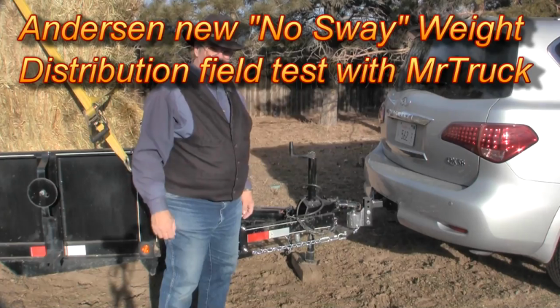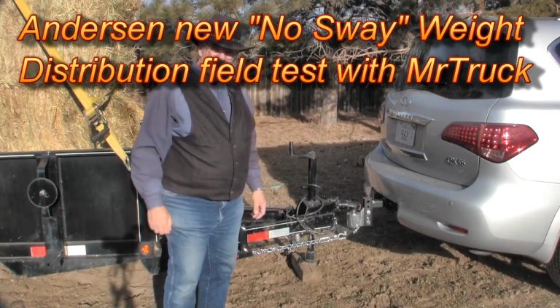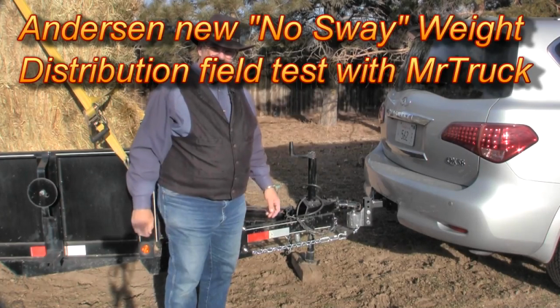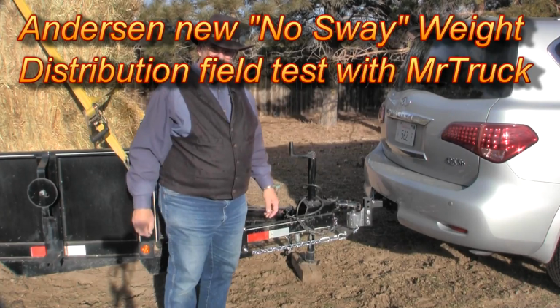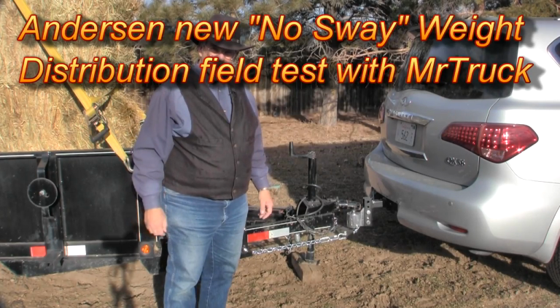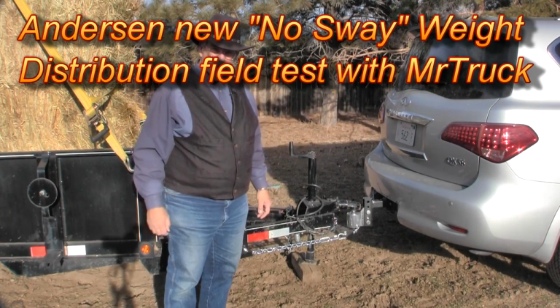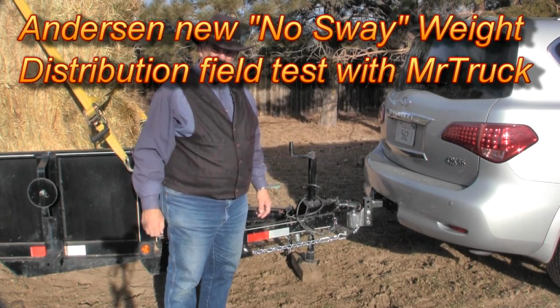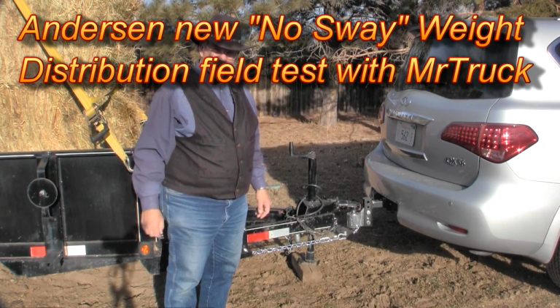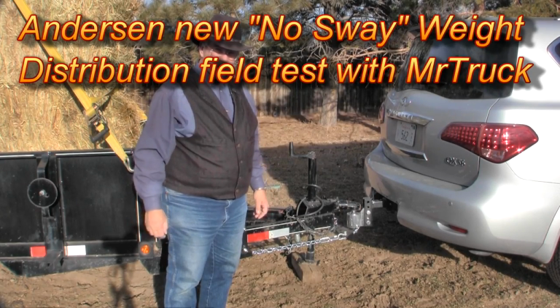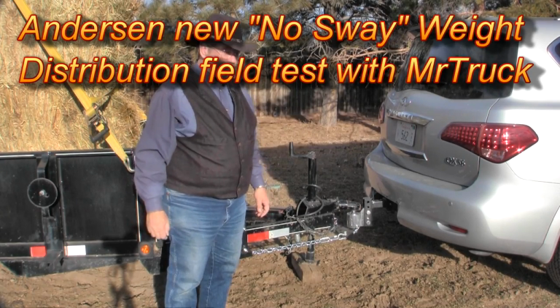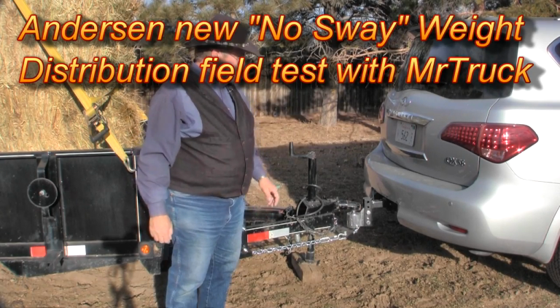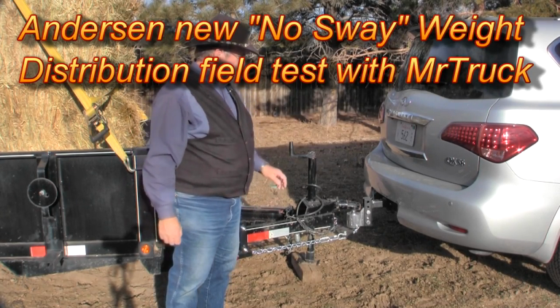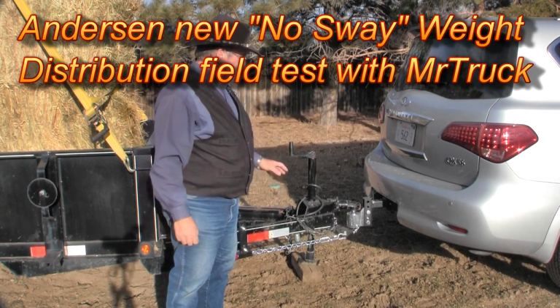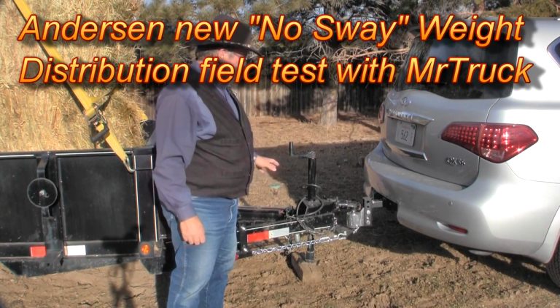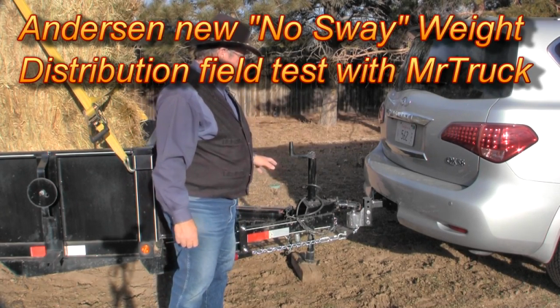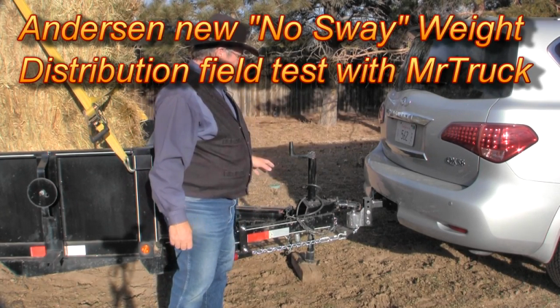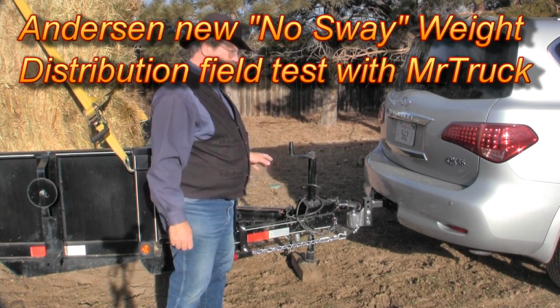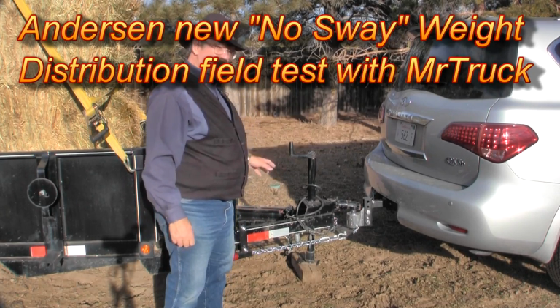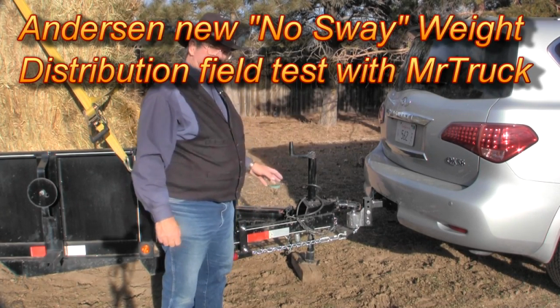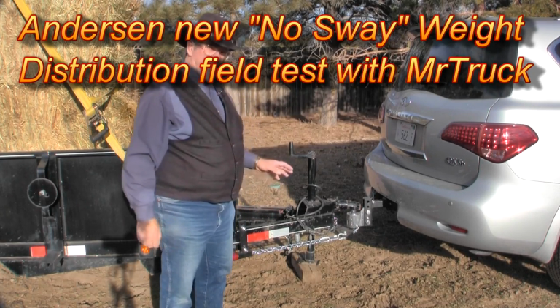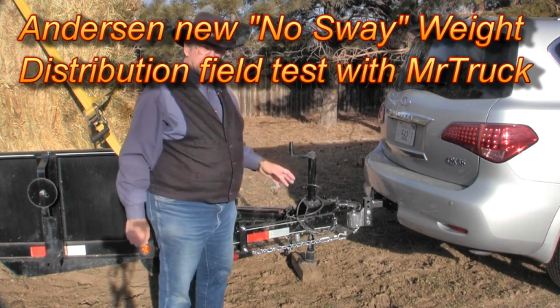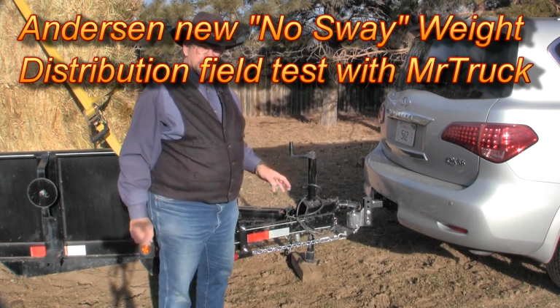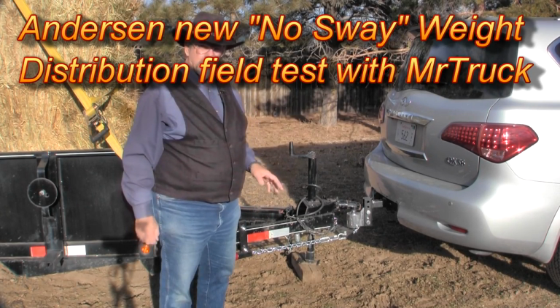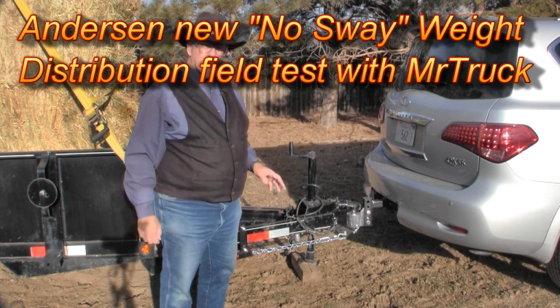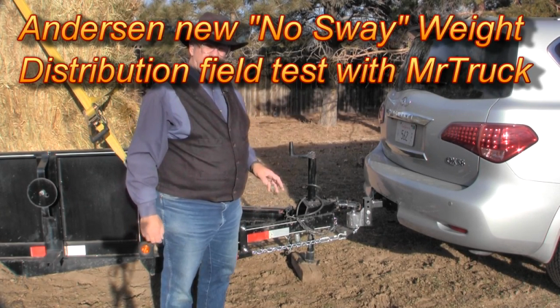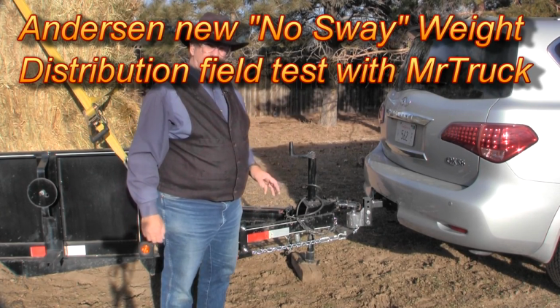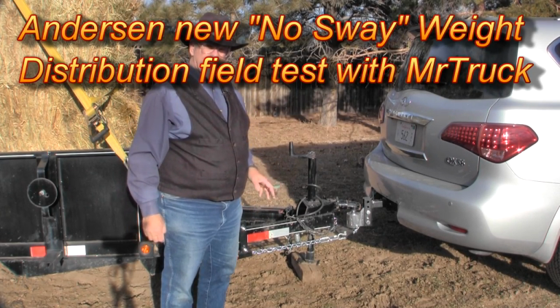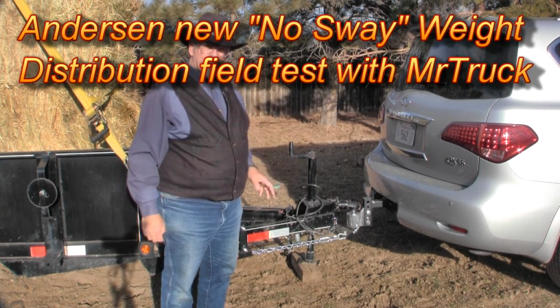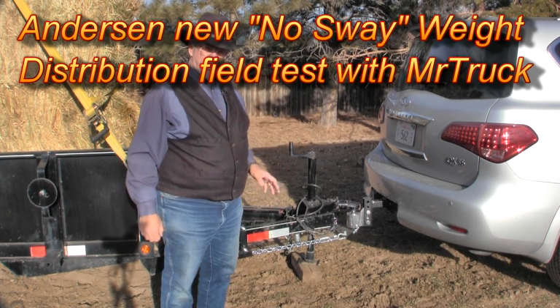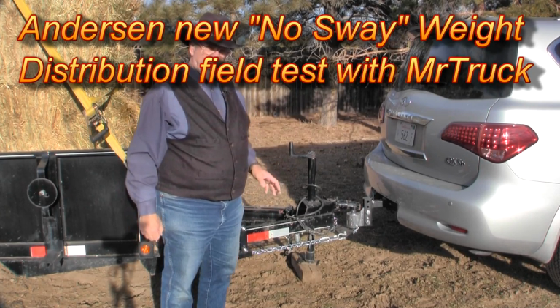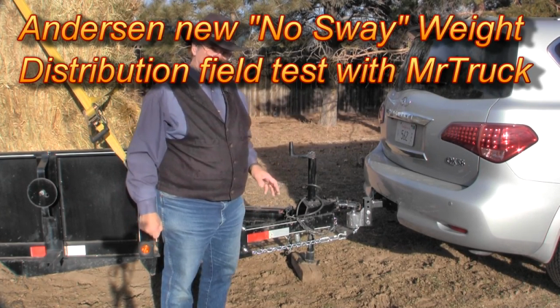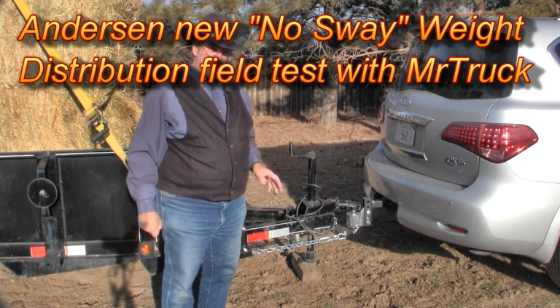Hi, it's Mr. Truck. This time I'm showing you the Anderson No-Sway Weight Distributing Hitch.